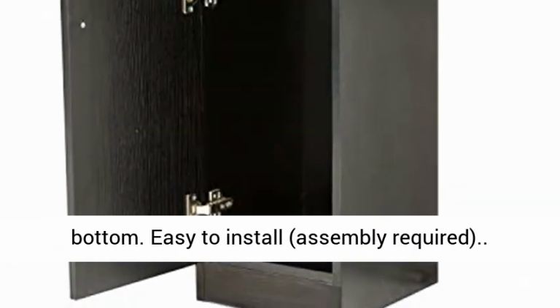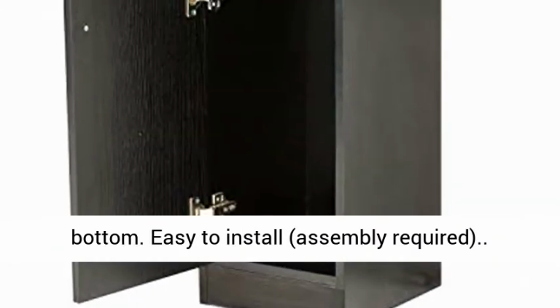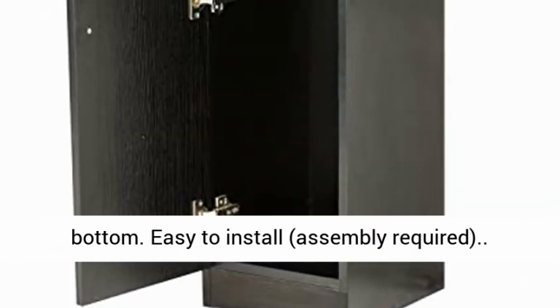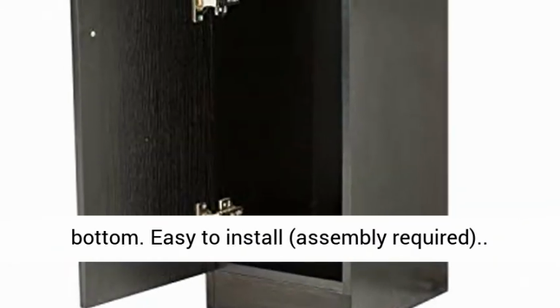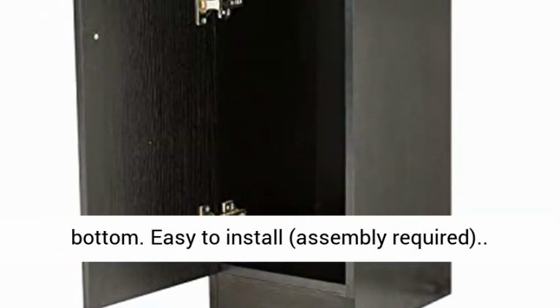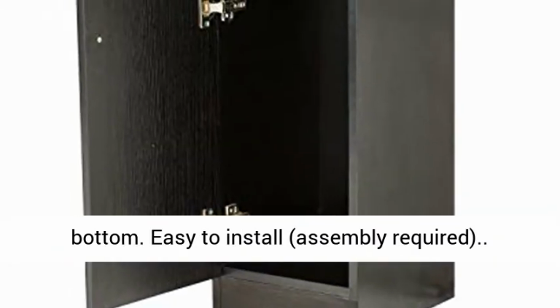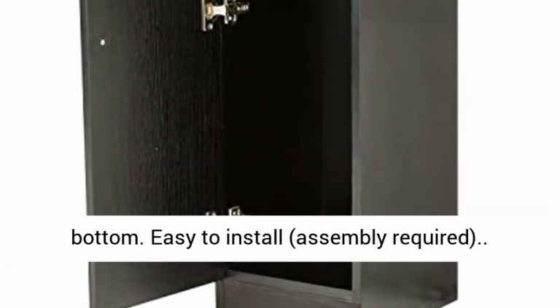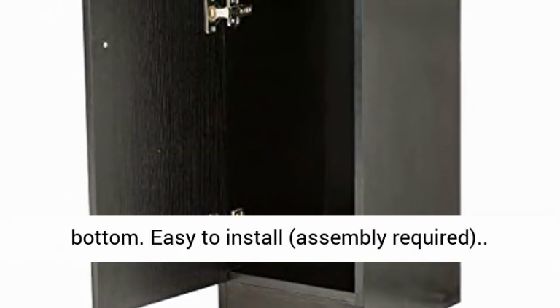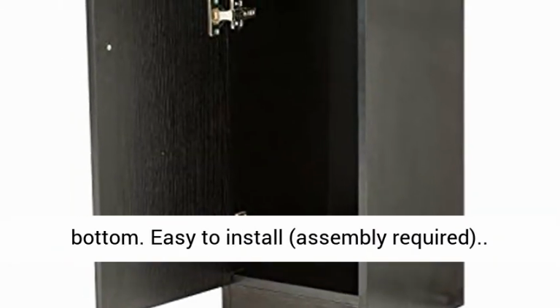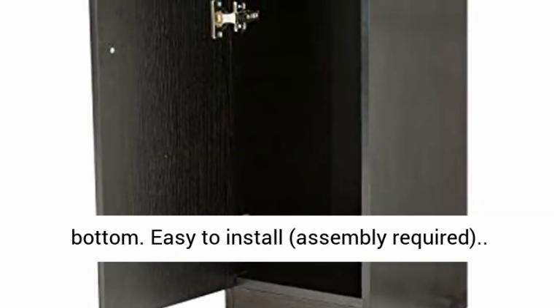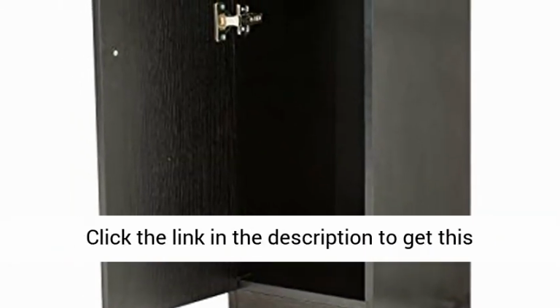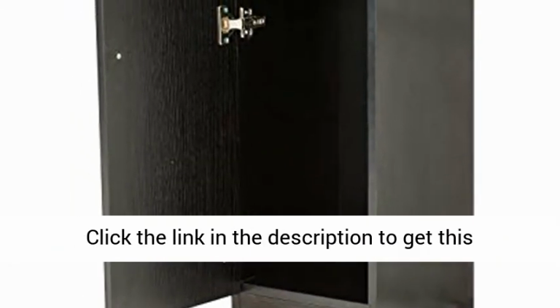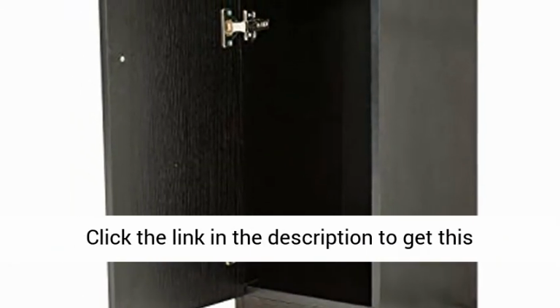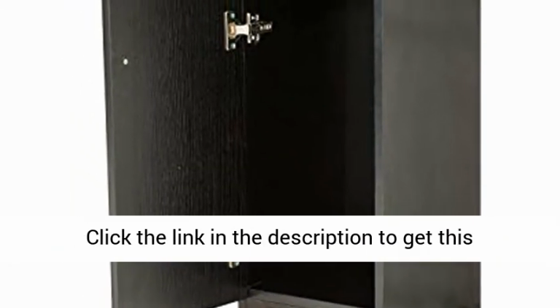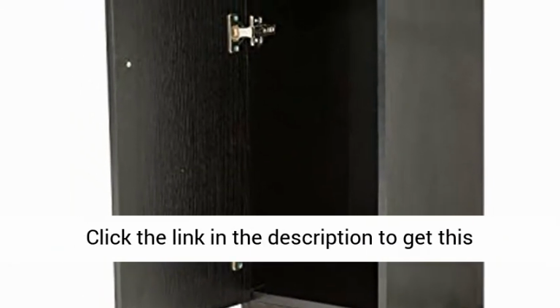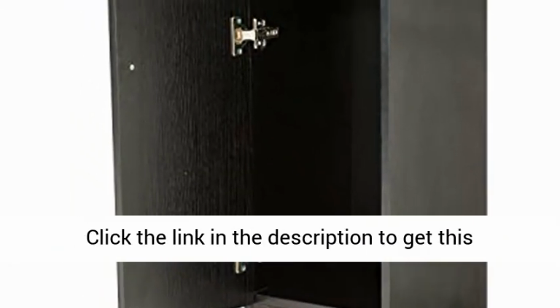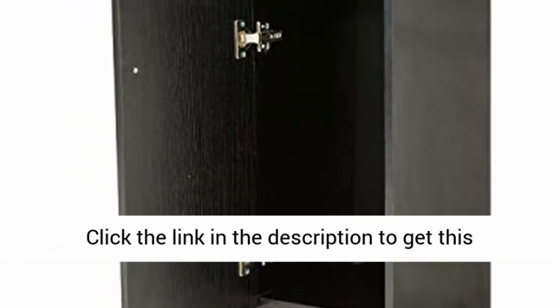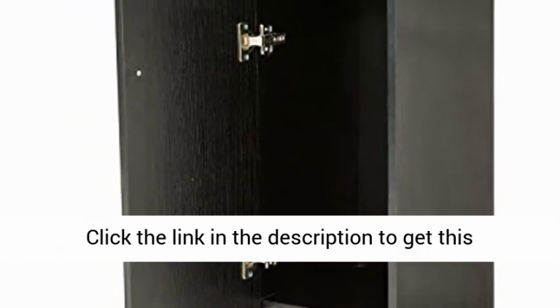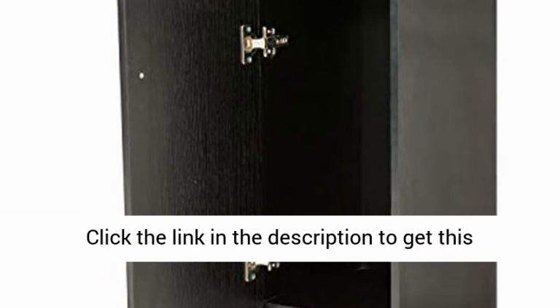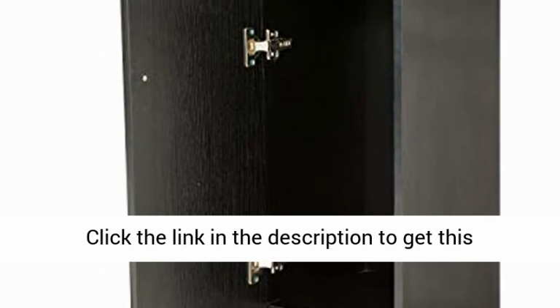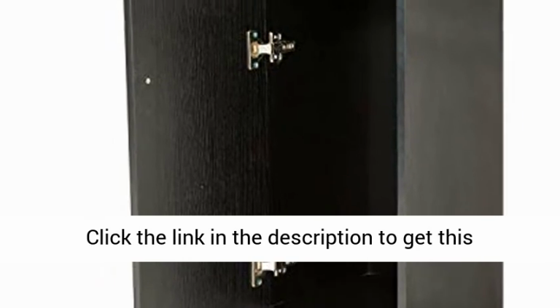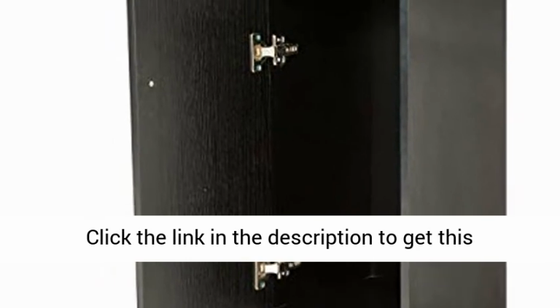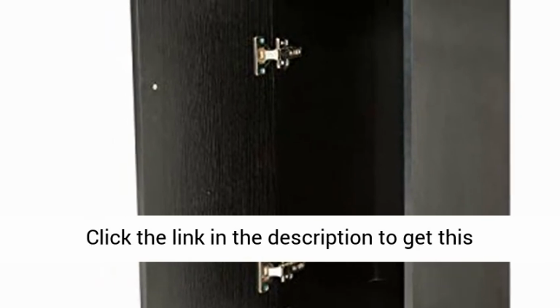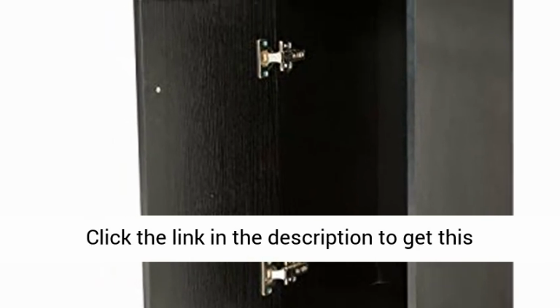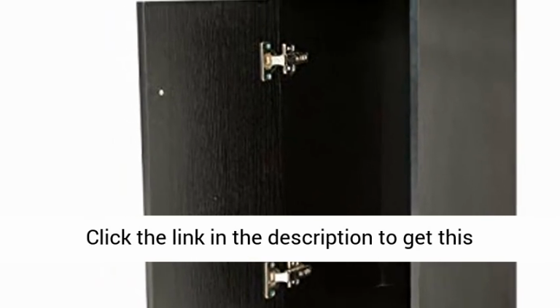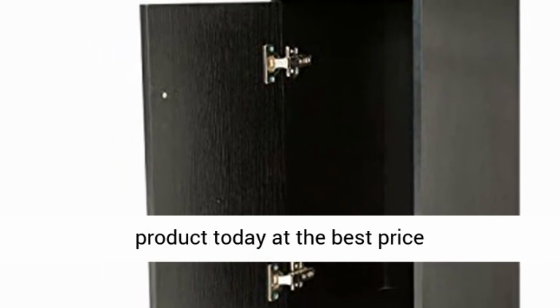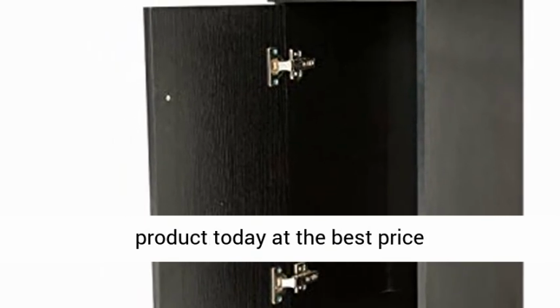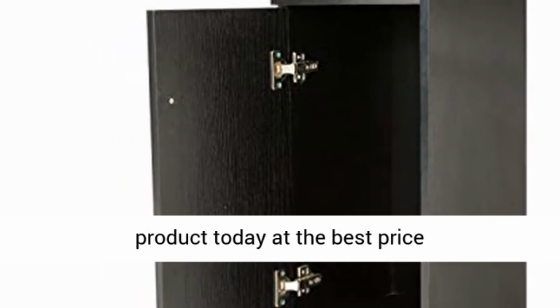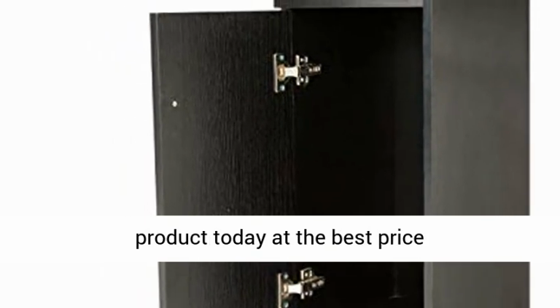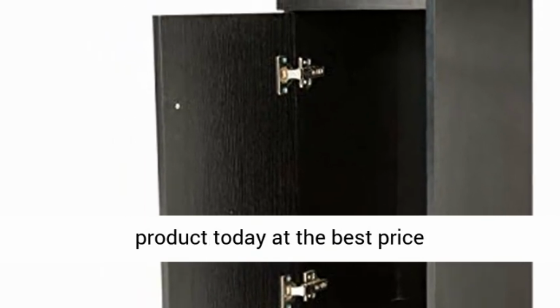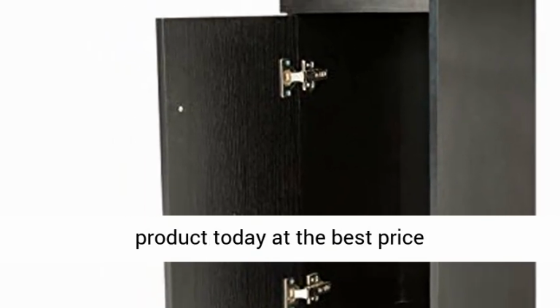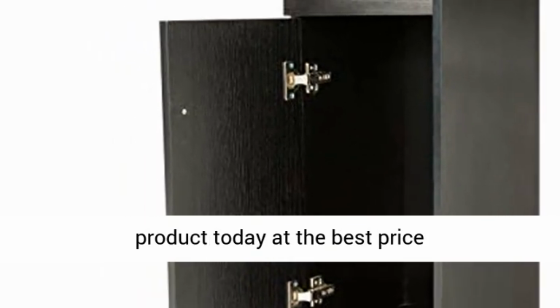Easy to install, assembly required. Click the link in the description to get this product today at the best price.